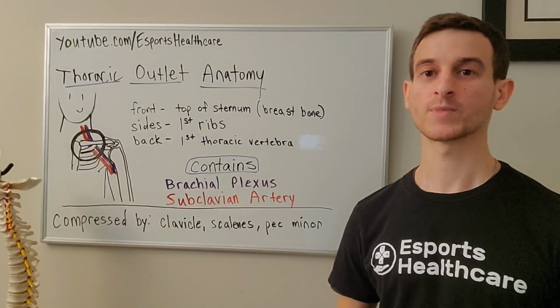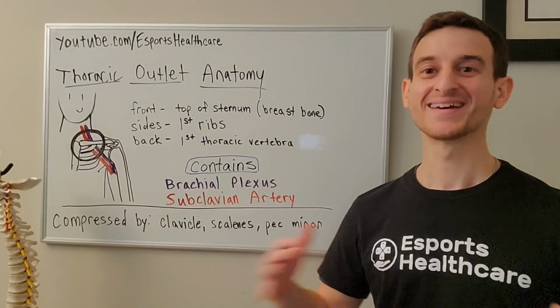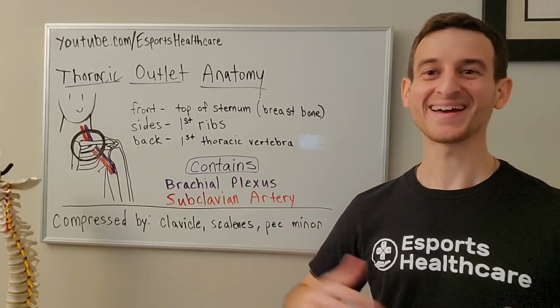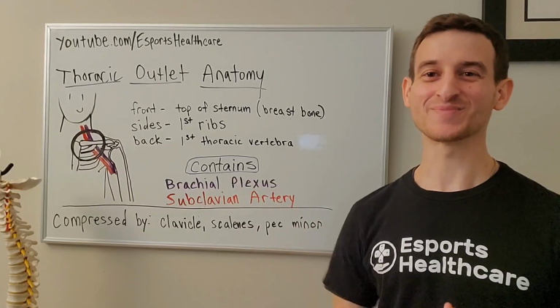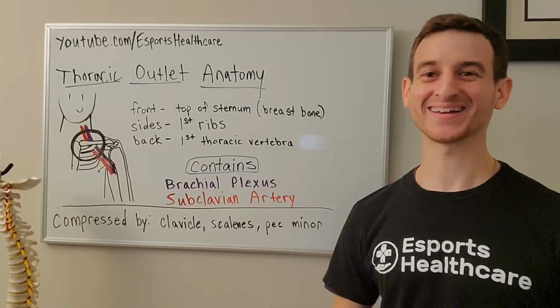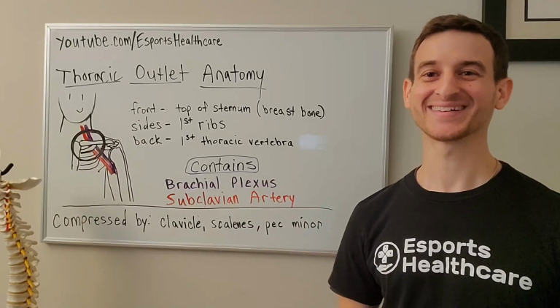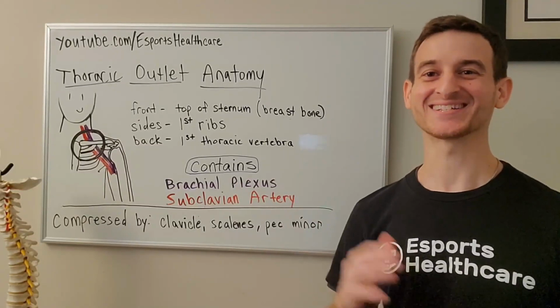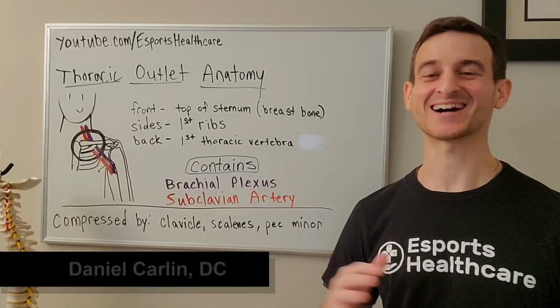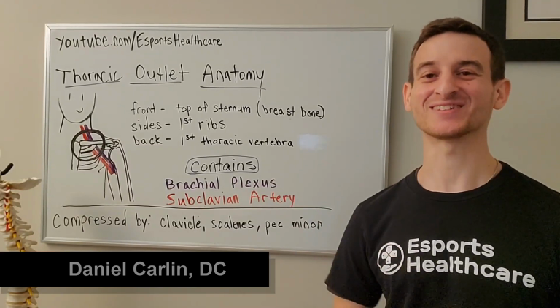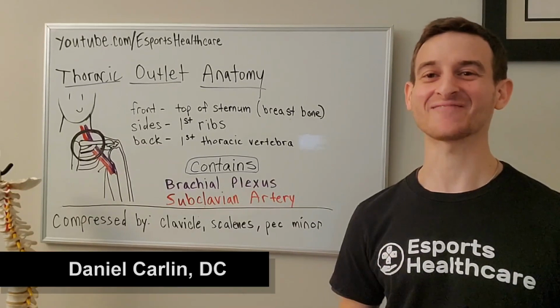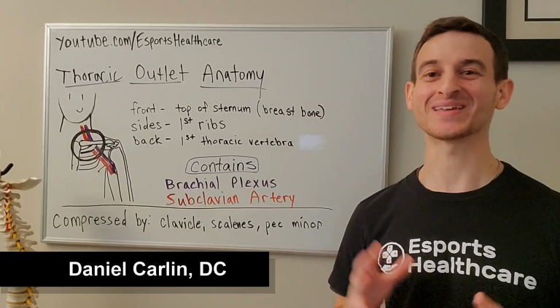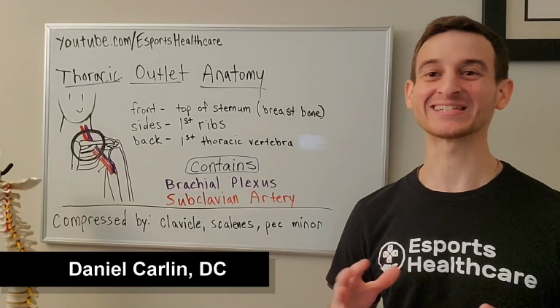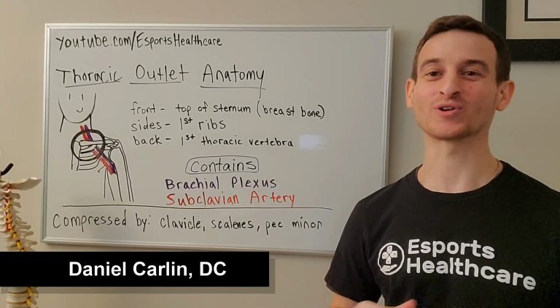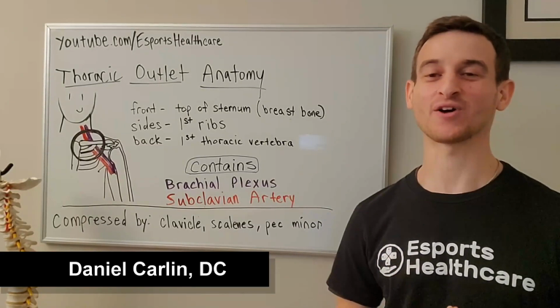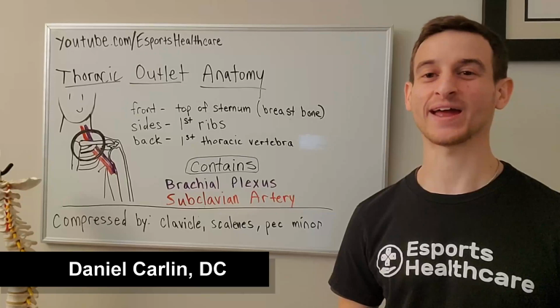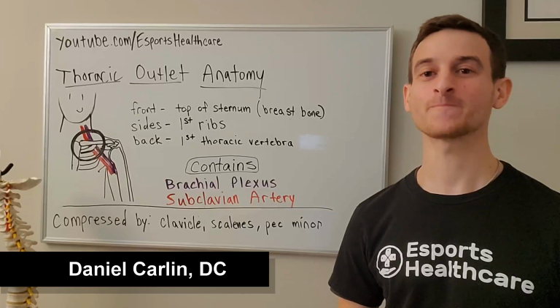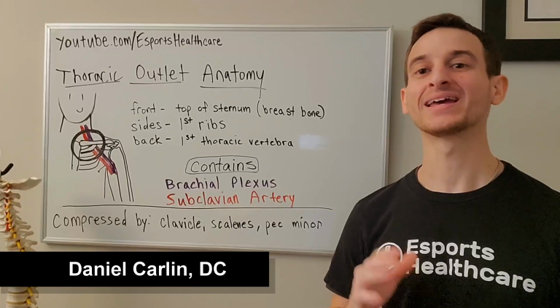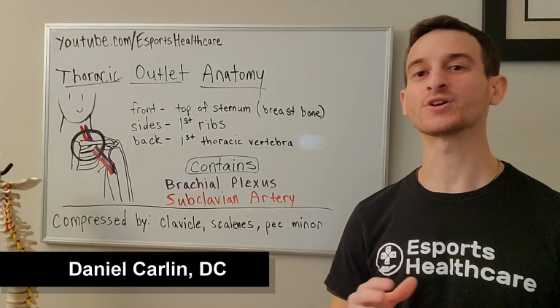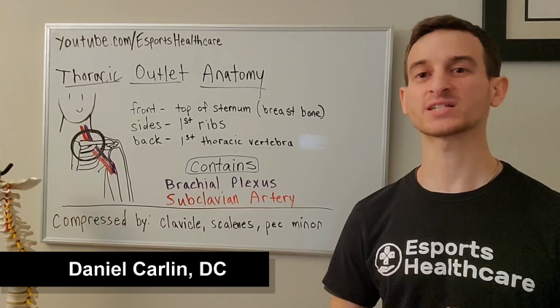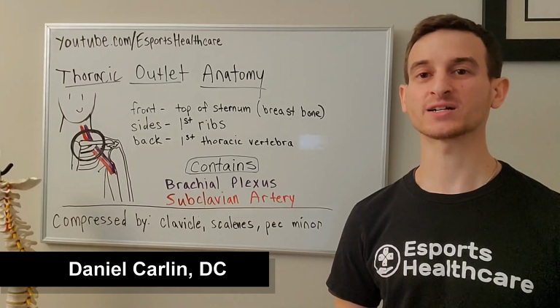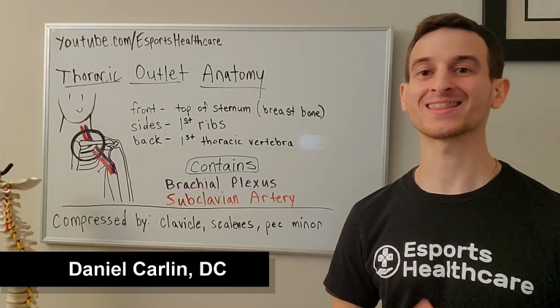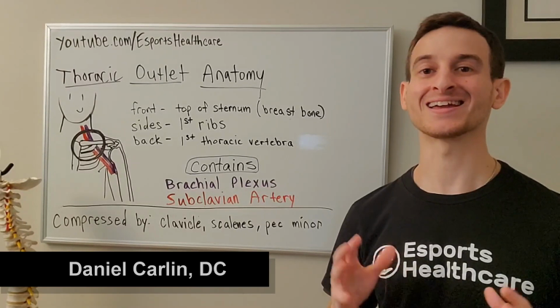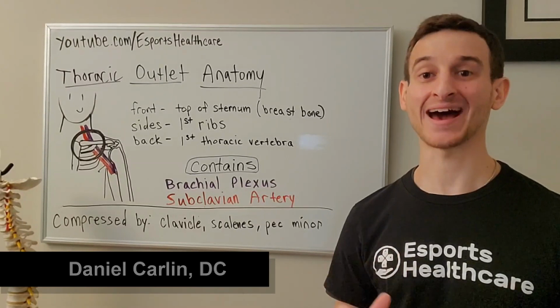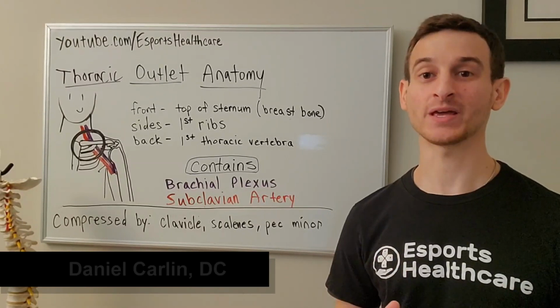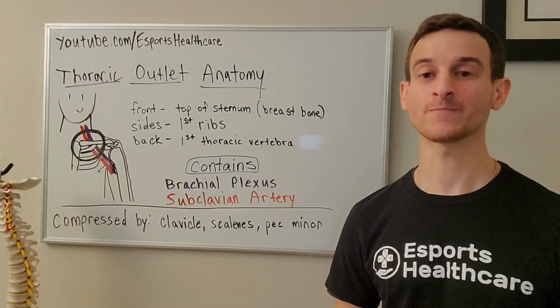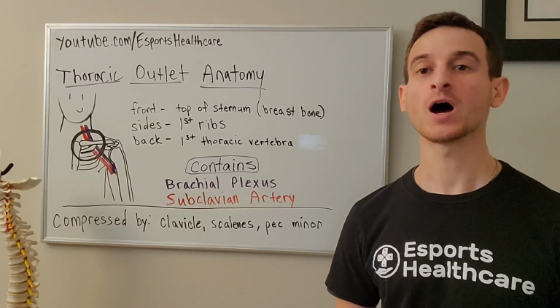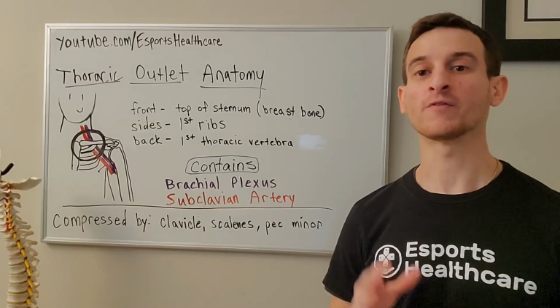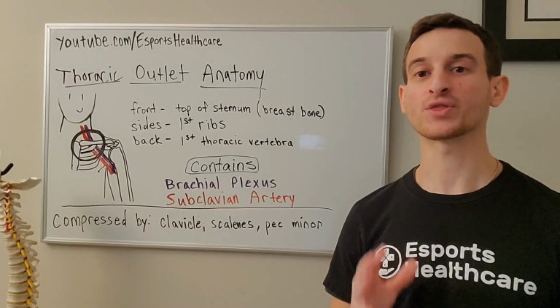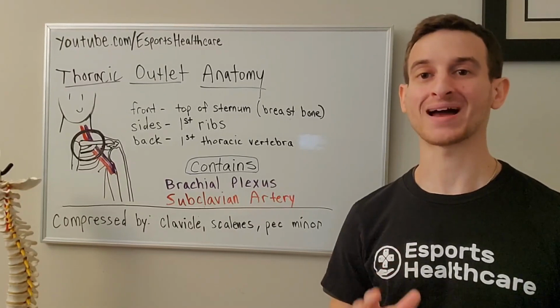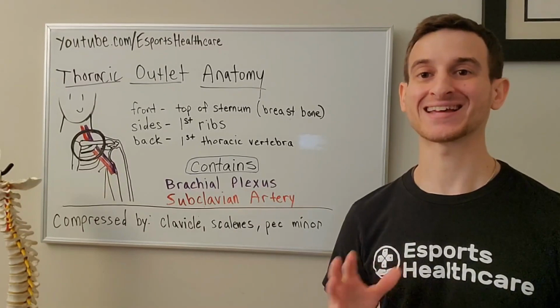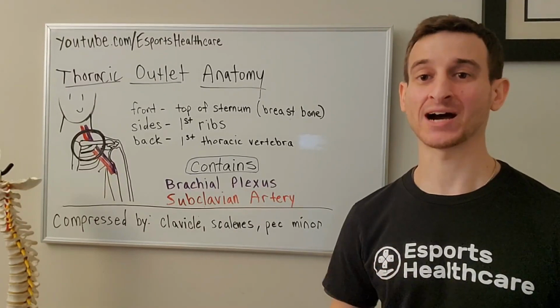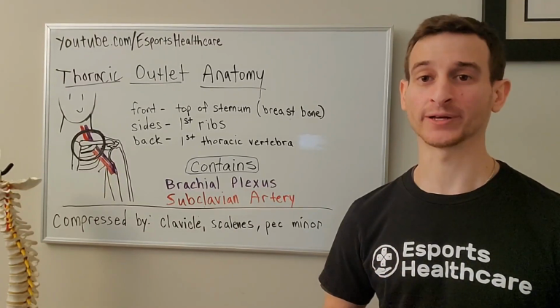Hey everybody, this is Dr. Dan from eSports Healthcare here to discuss the anatomy of the thoracic outlet.